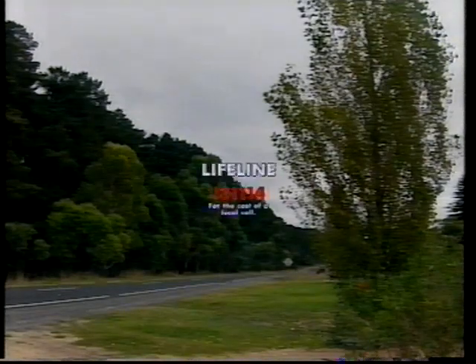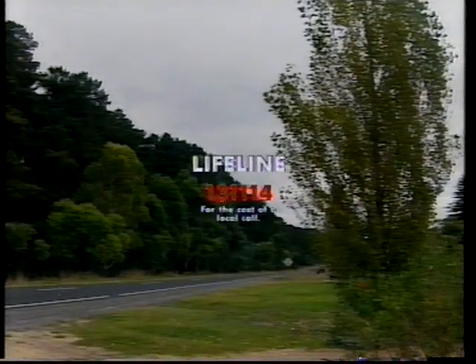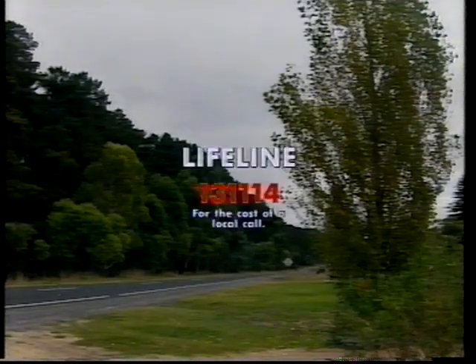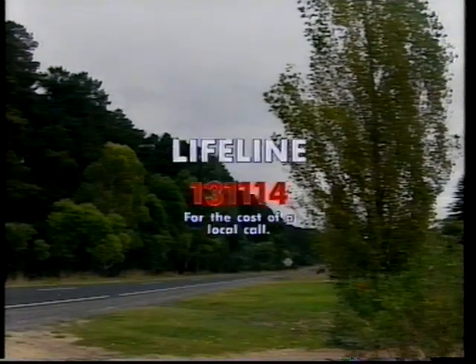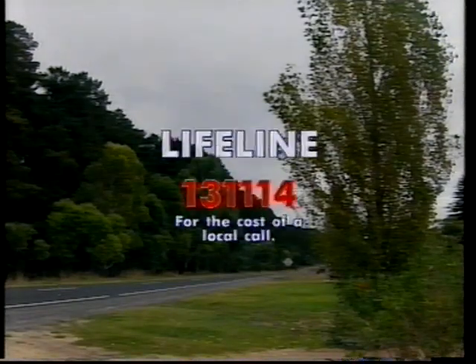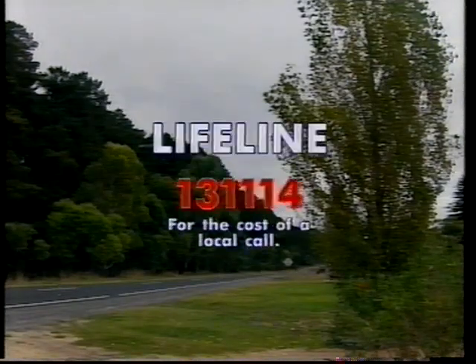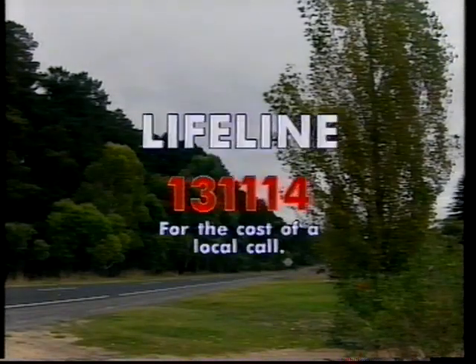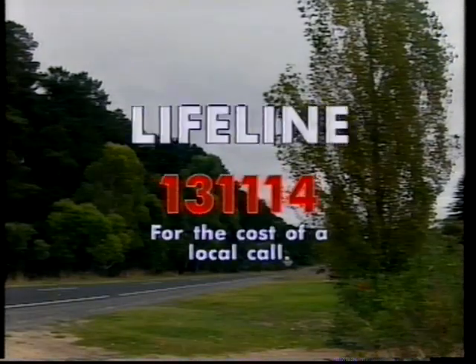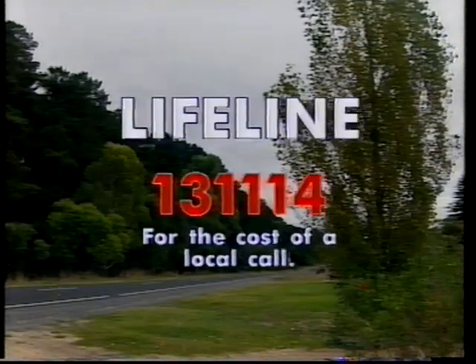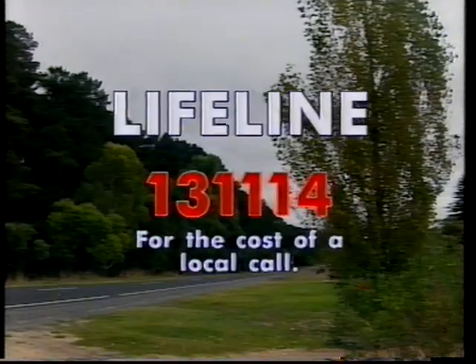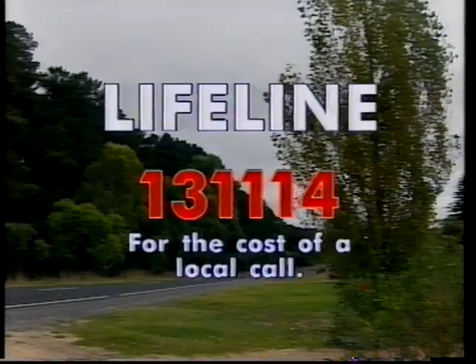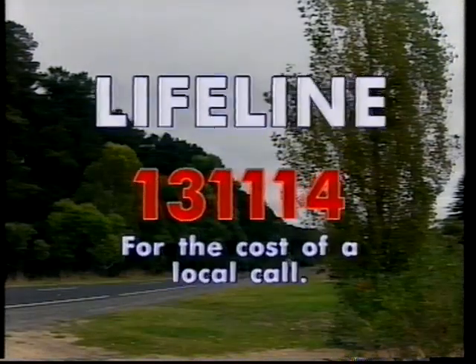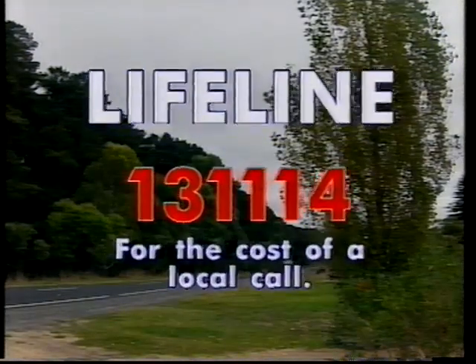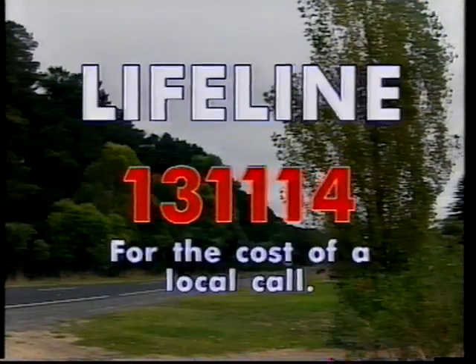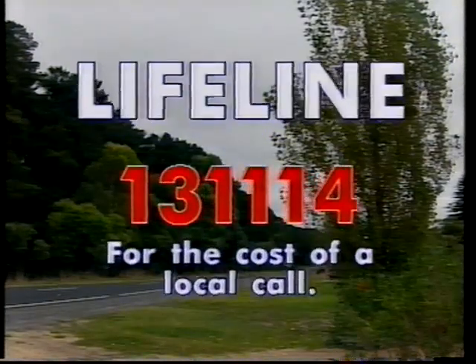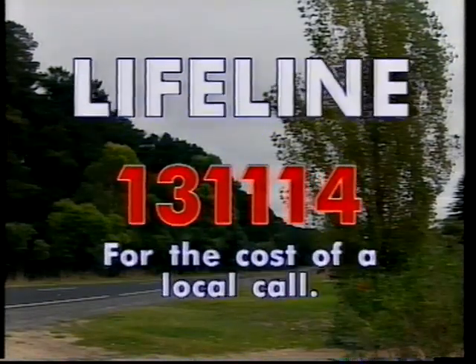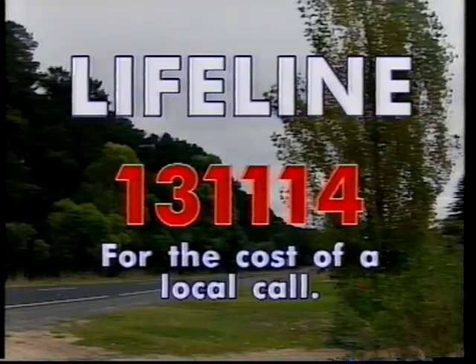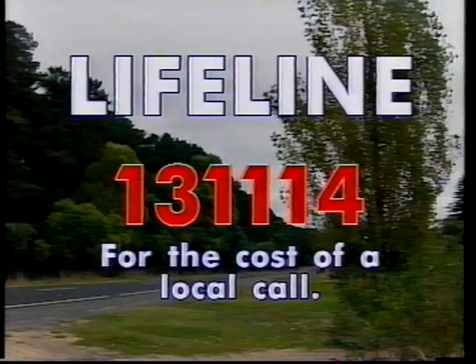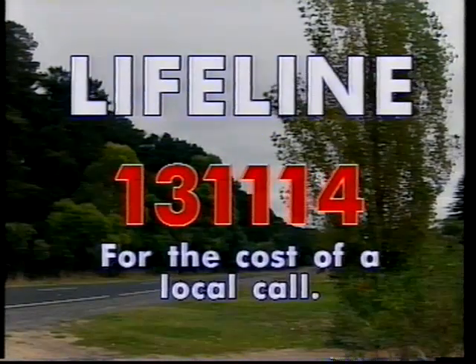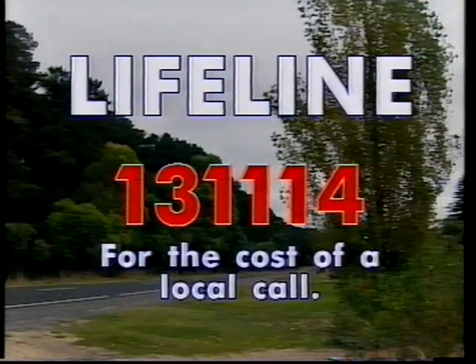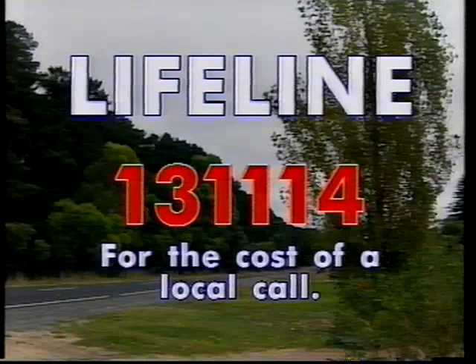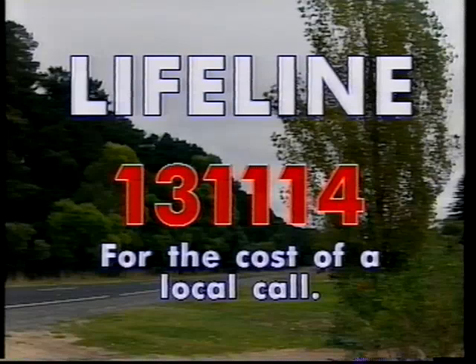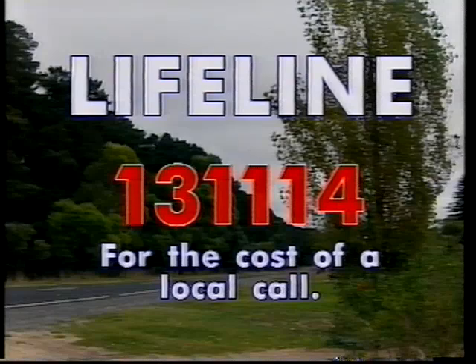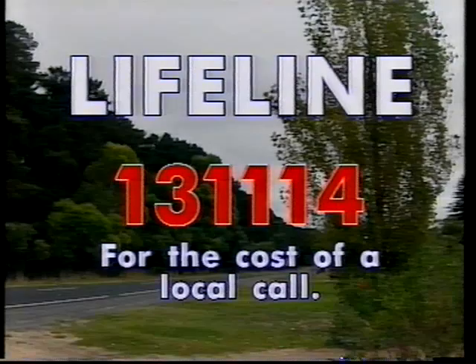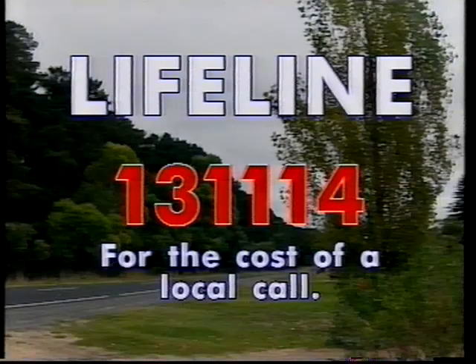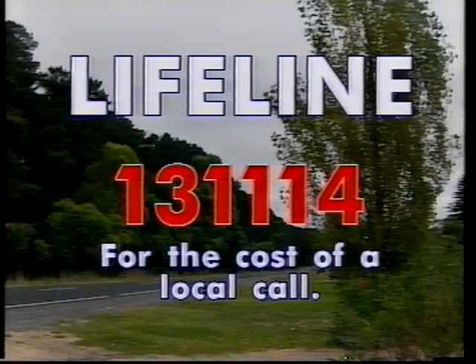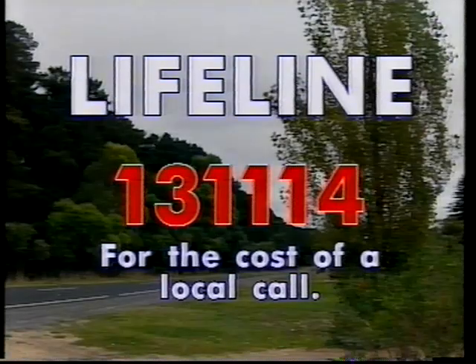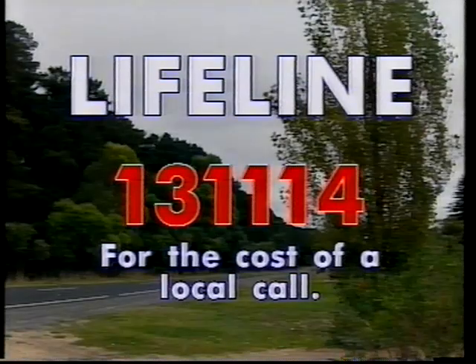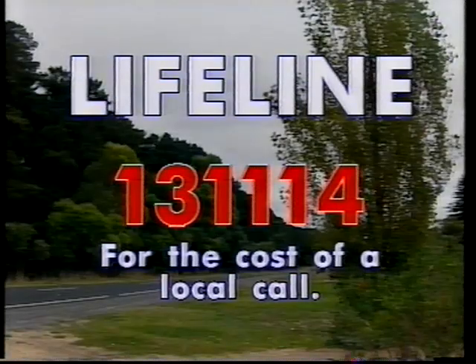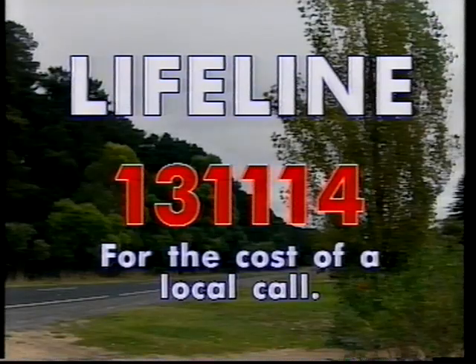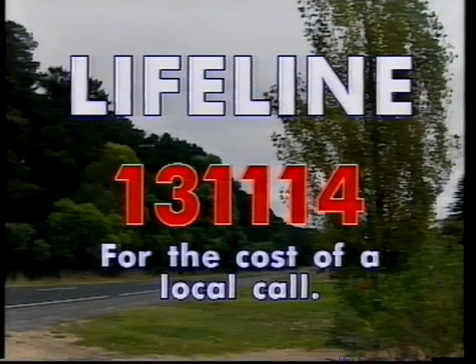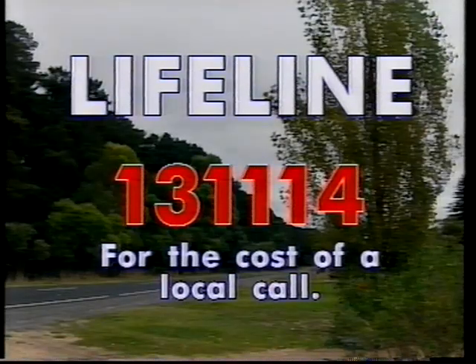As Channel 8 closes, we remind you that Lifeline continues 24 hours a day.